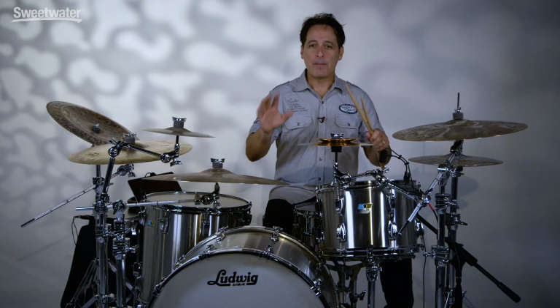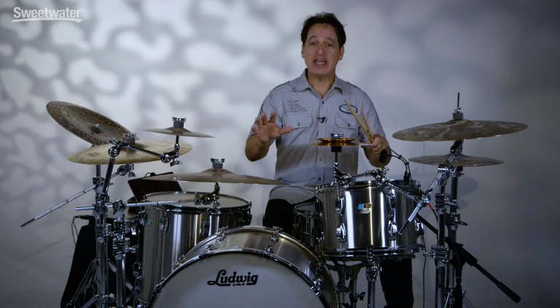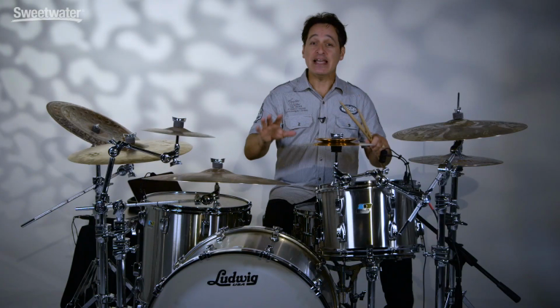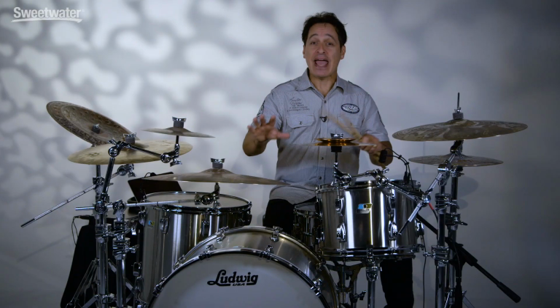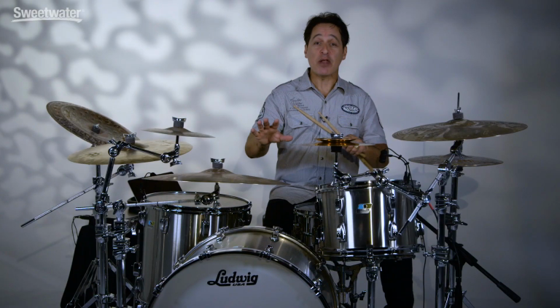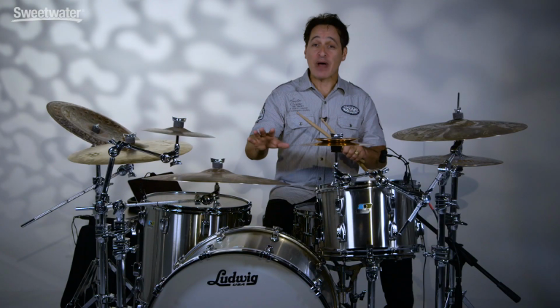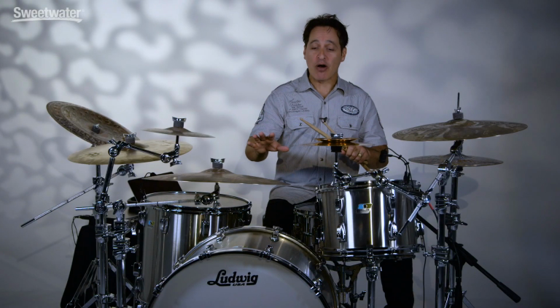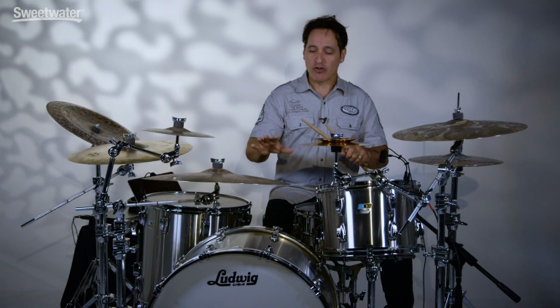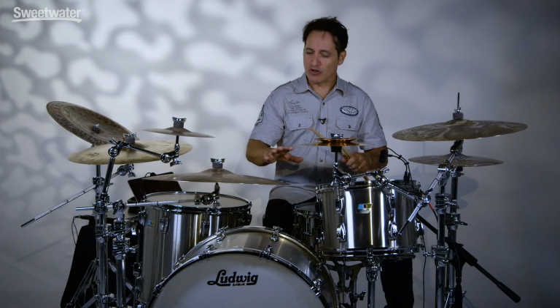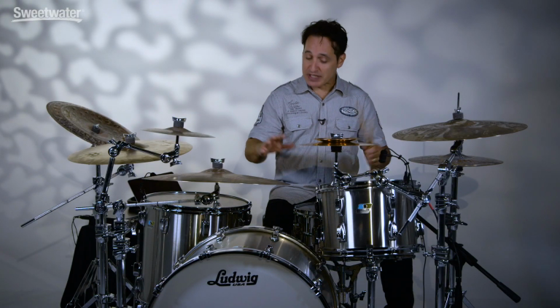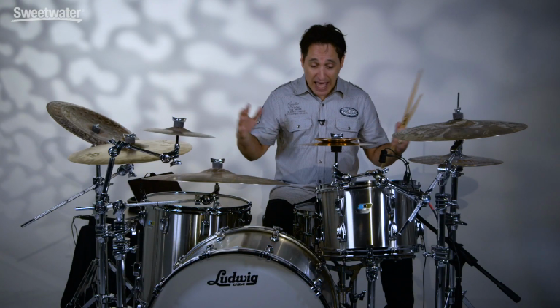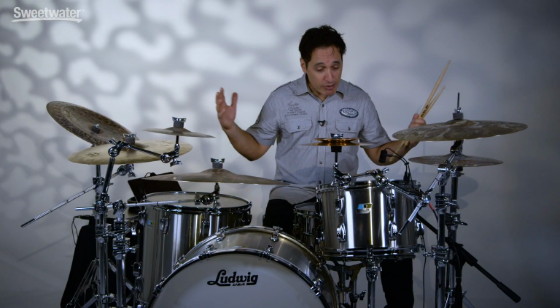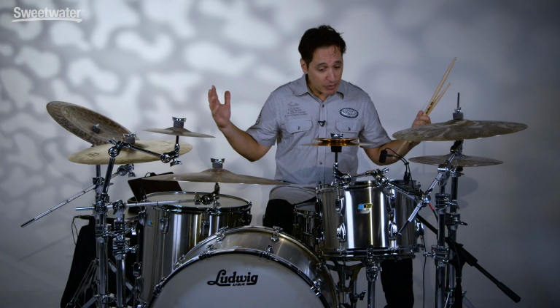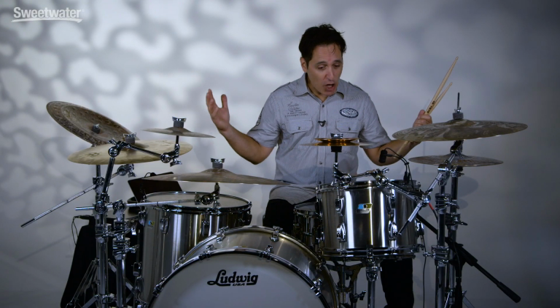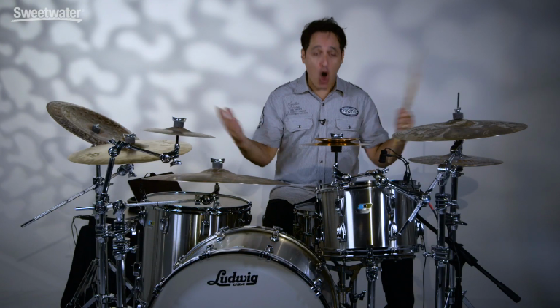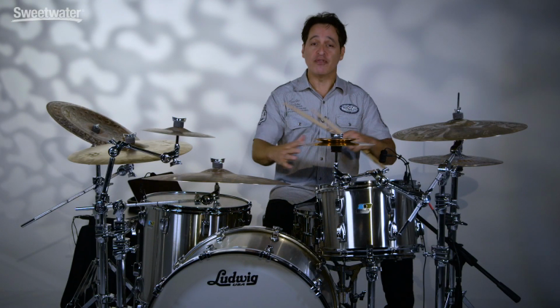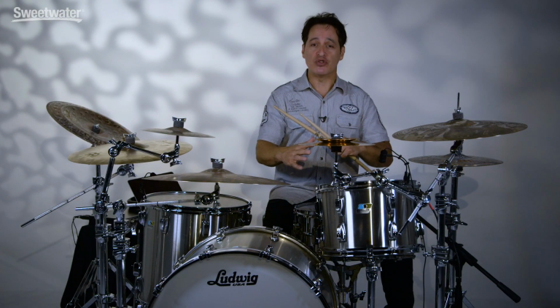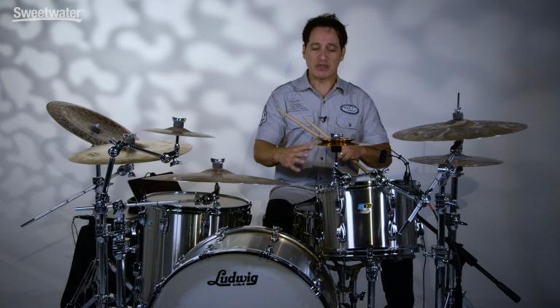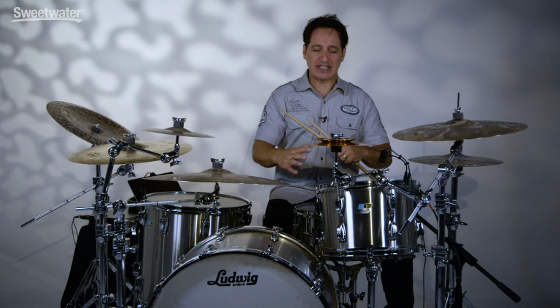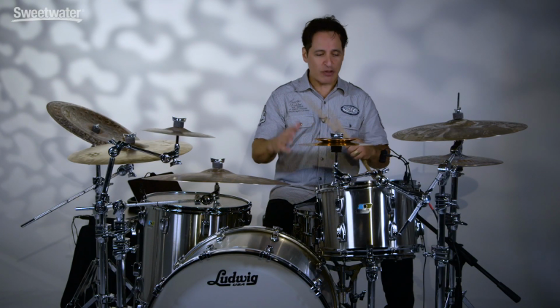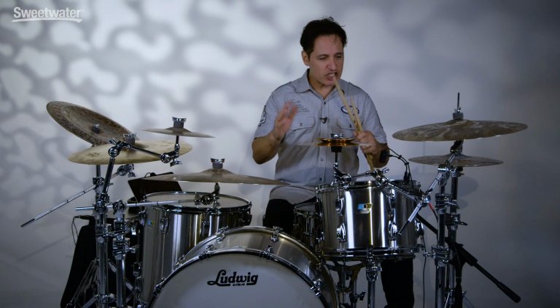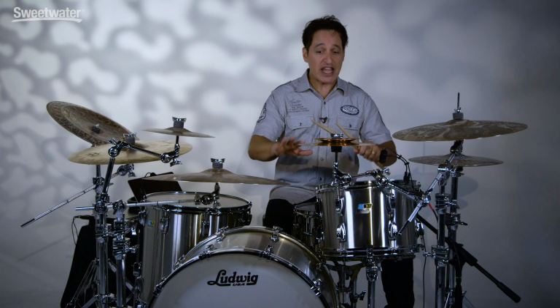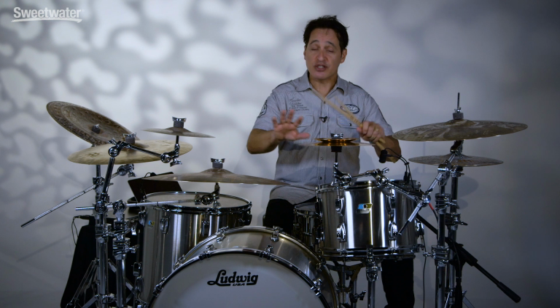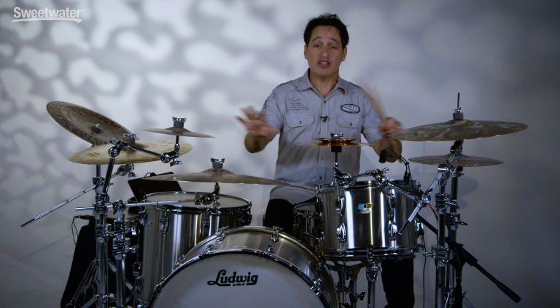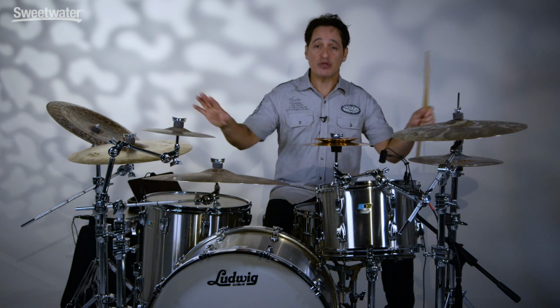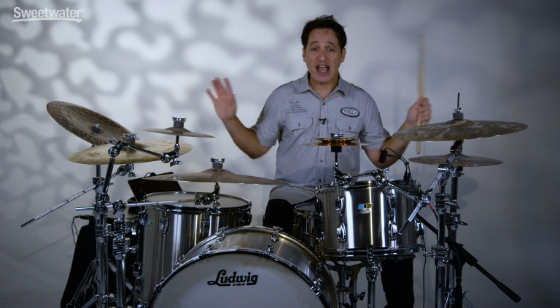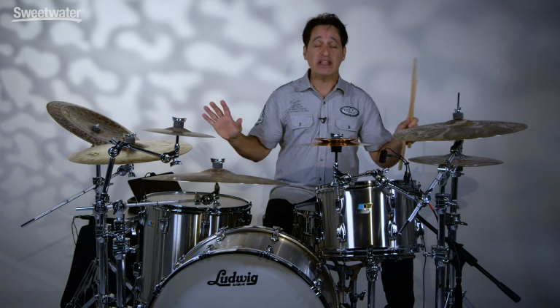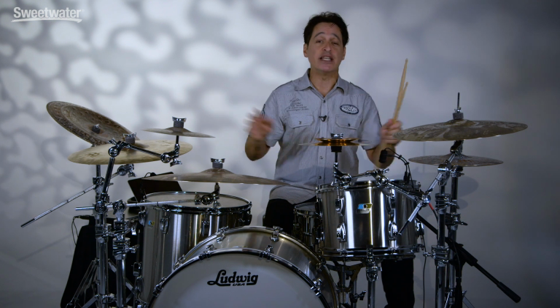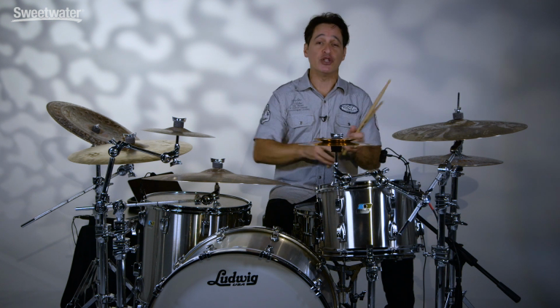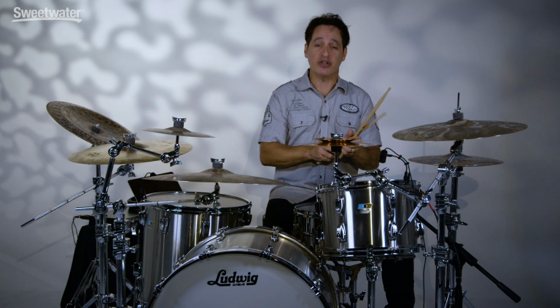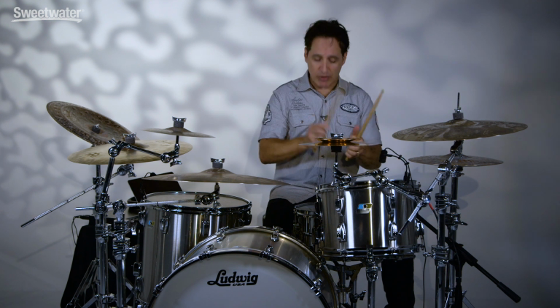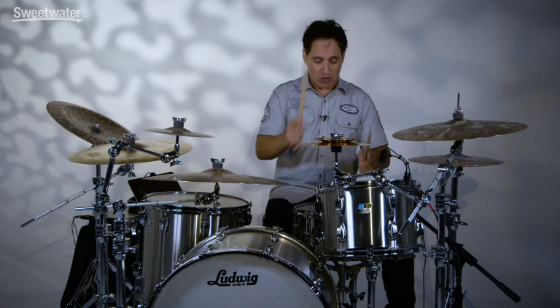Big and powerful. Now let me play all of the drums together — snares, cymbals, everything included. Here we go.